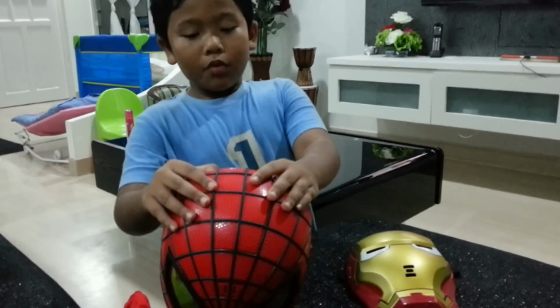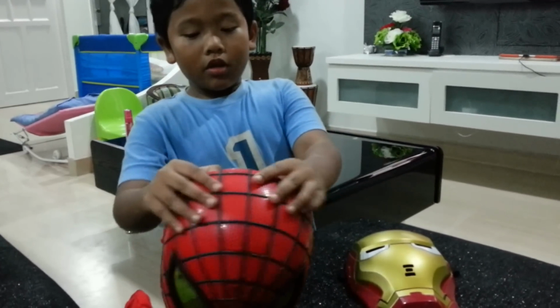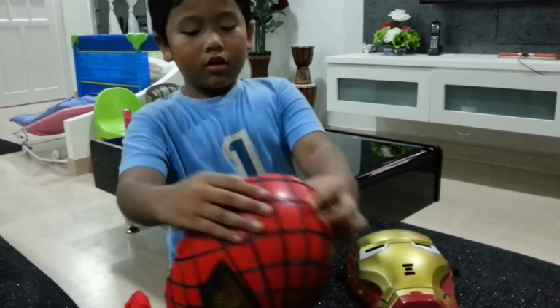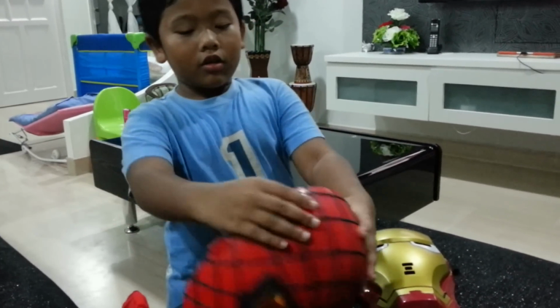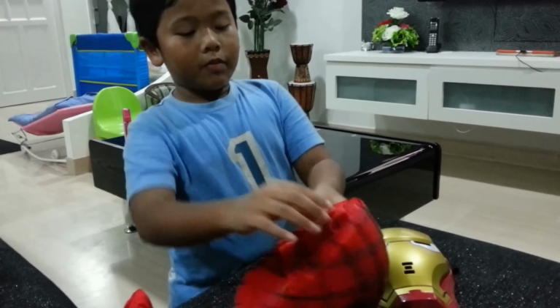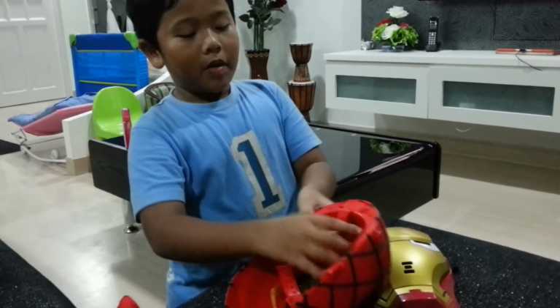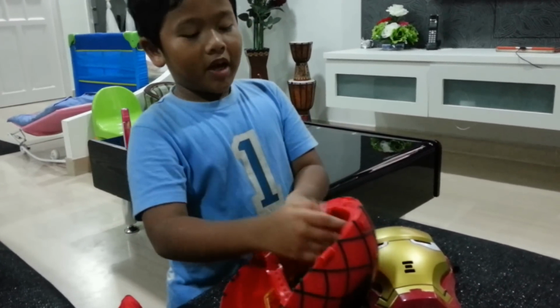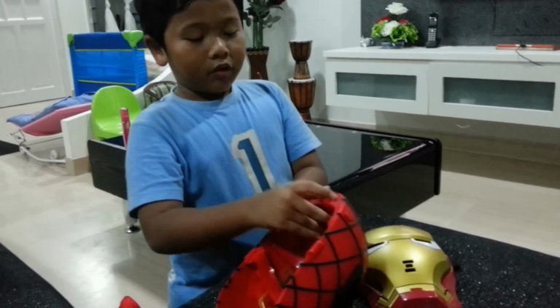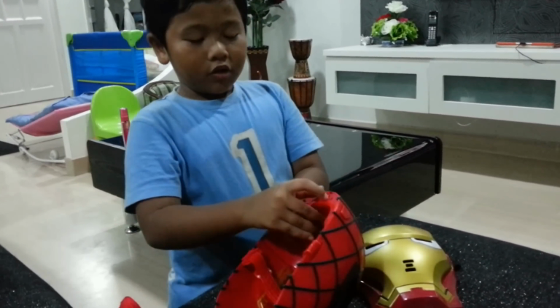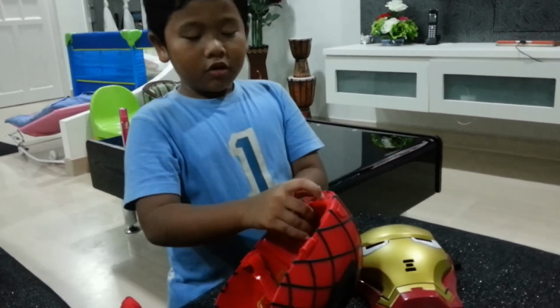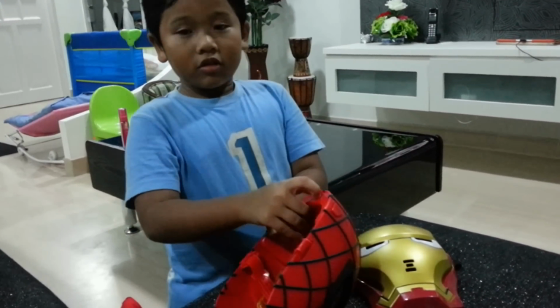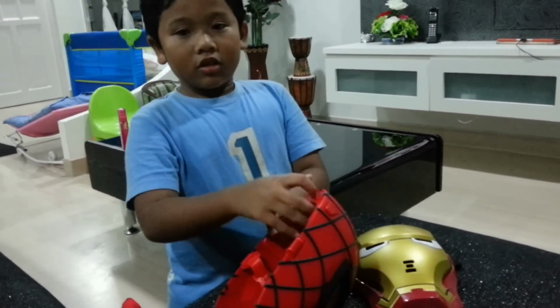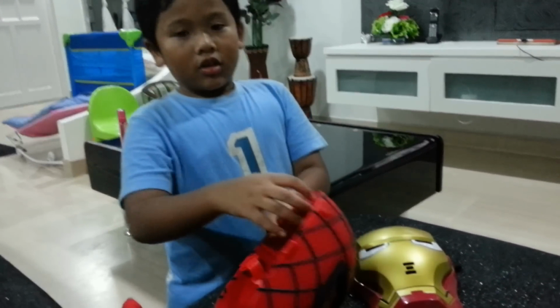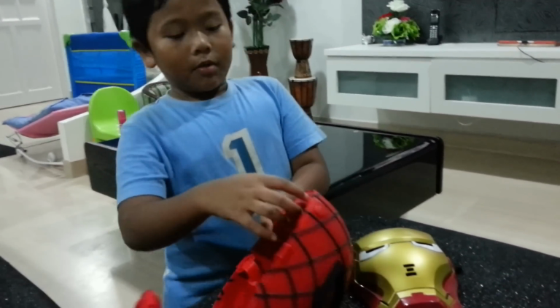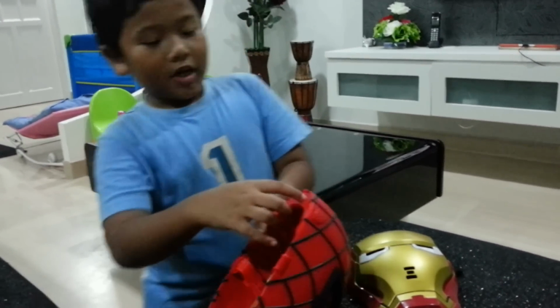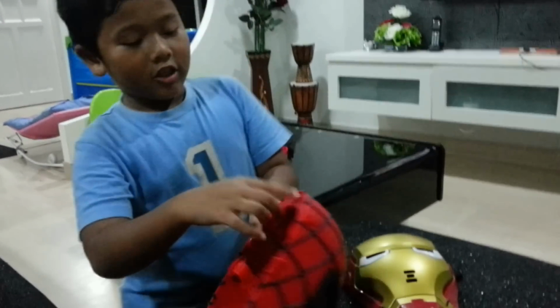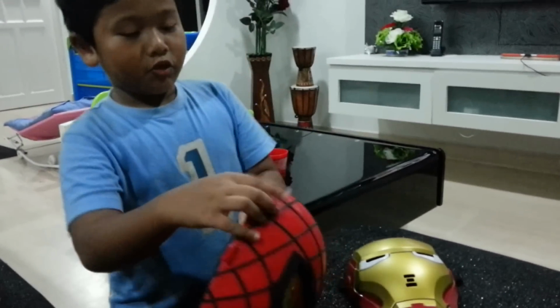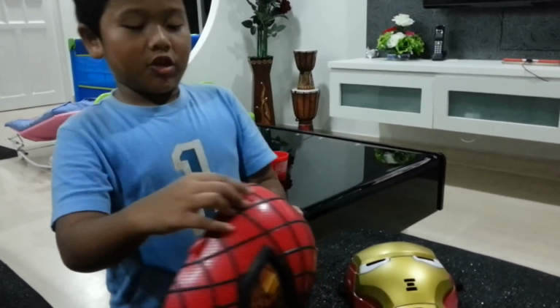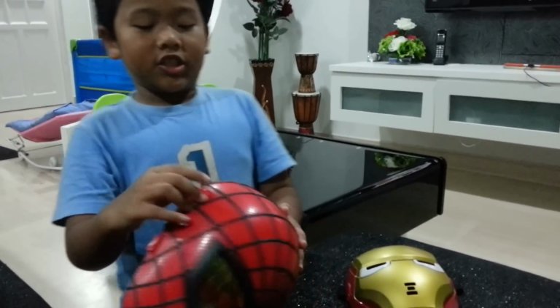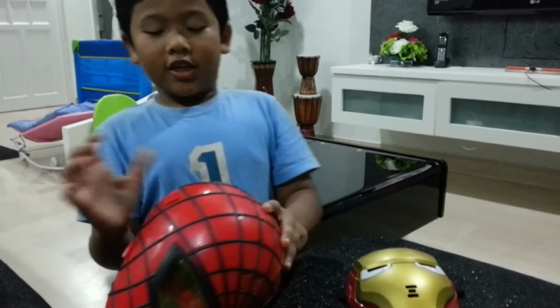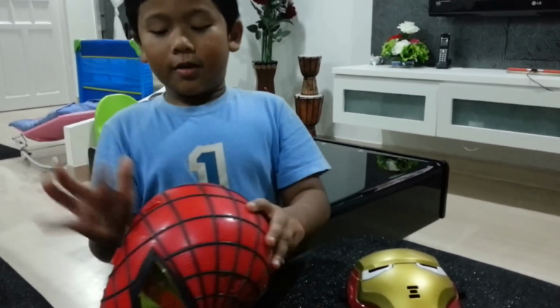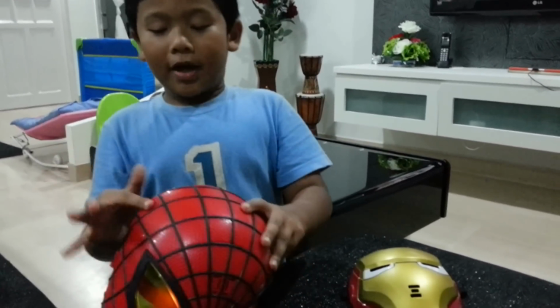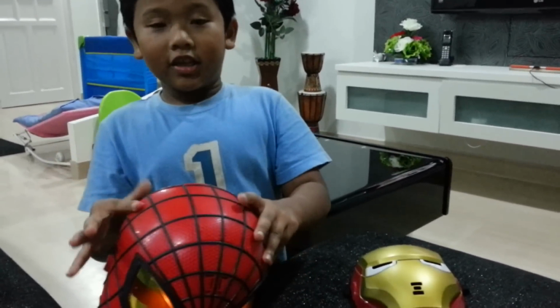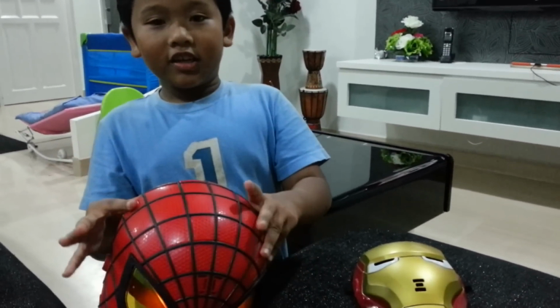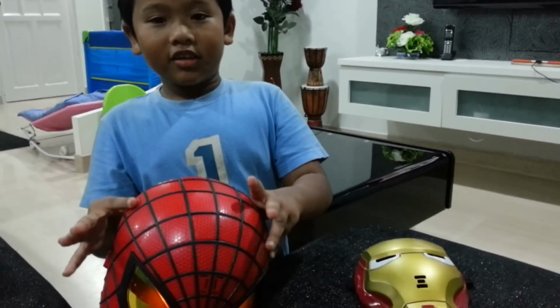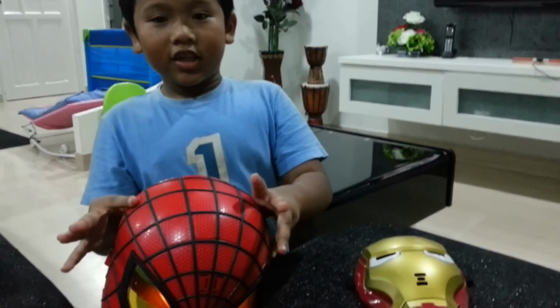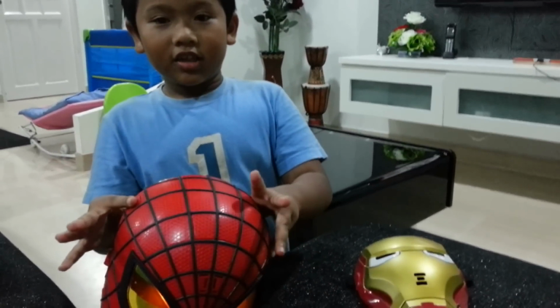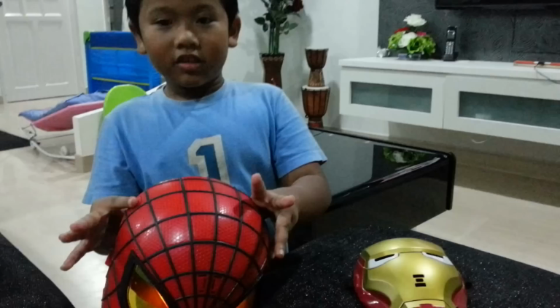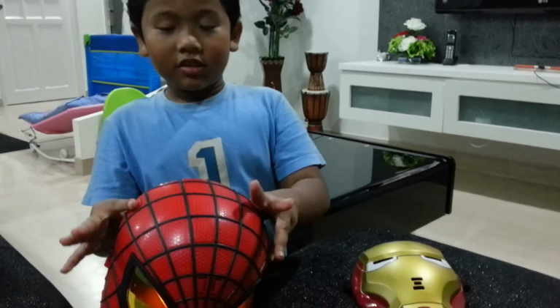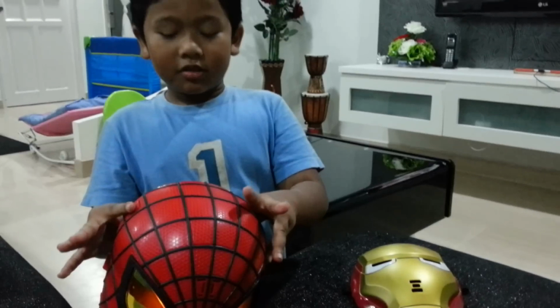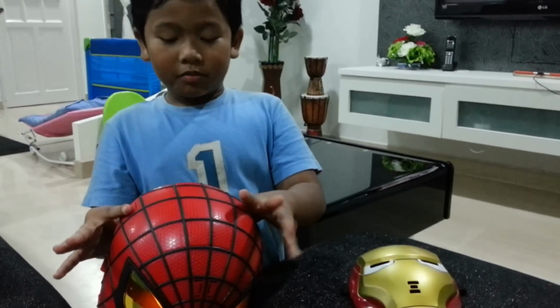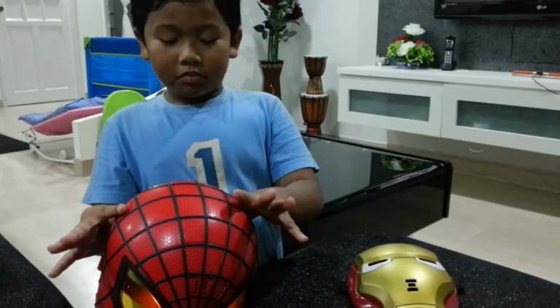Herman, remember I told you about the switch and the button? That's true. I'm Spider-Man.